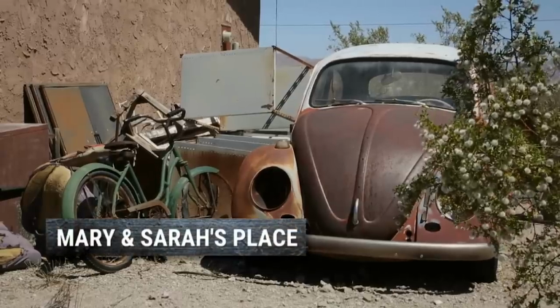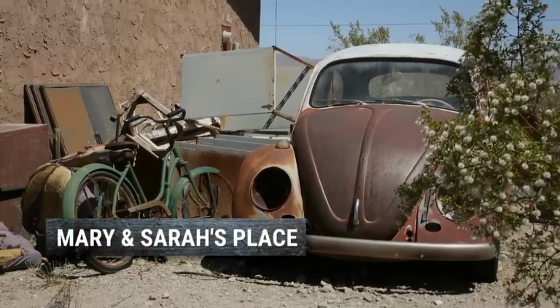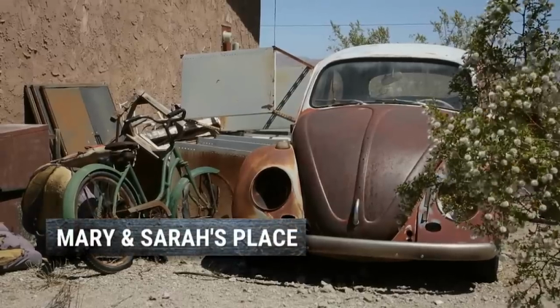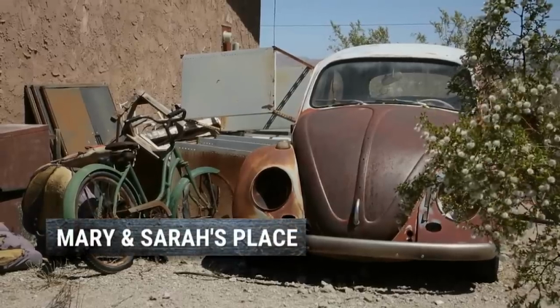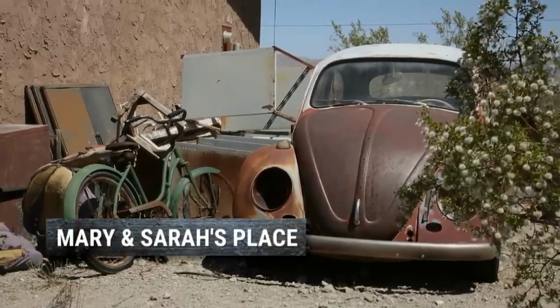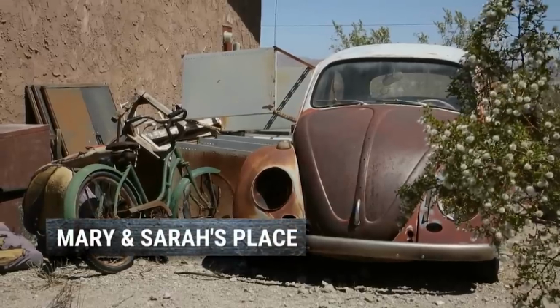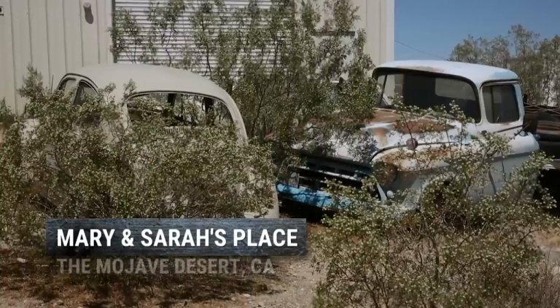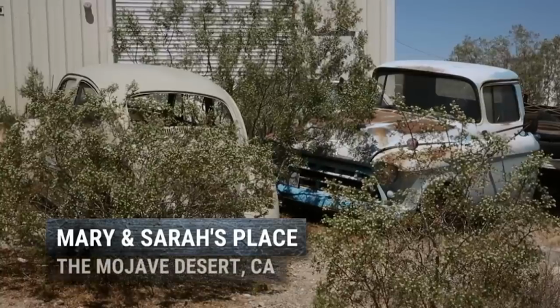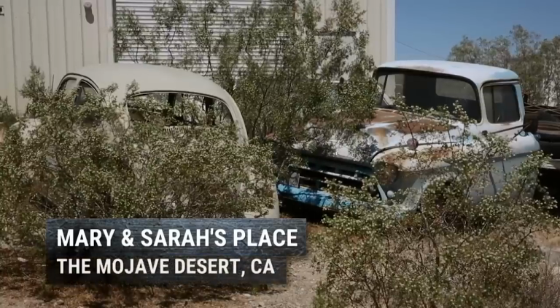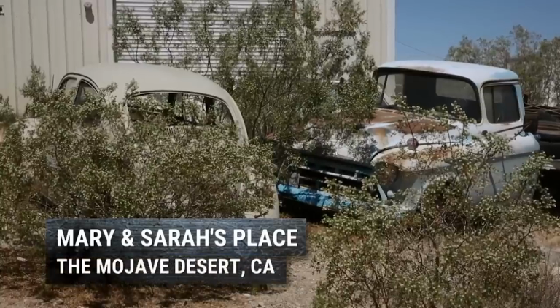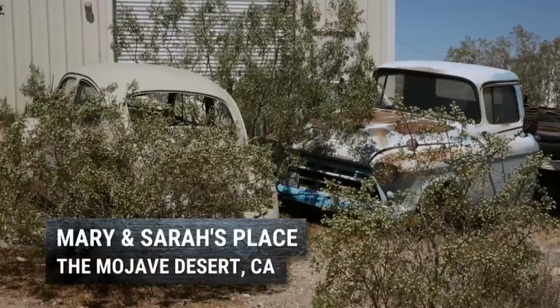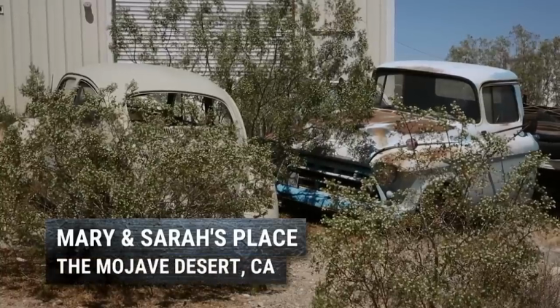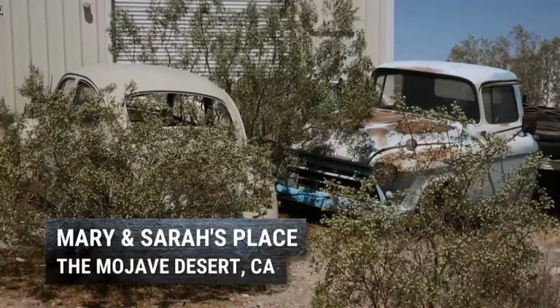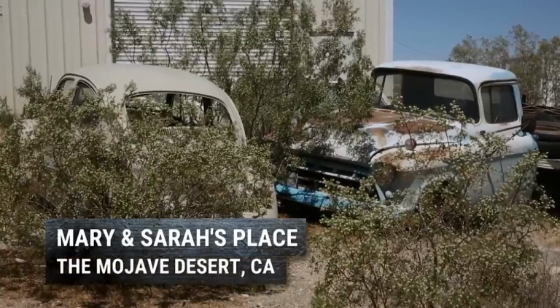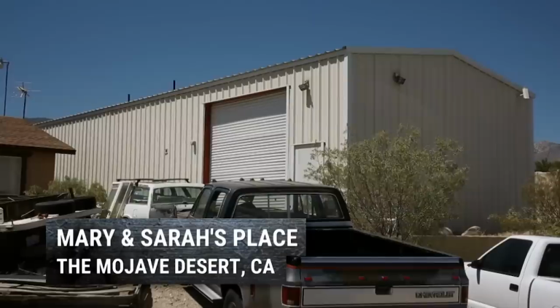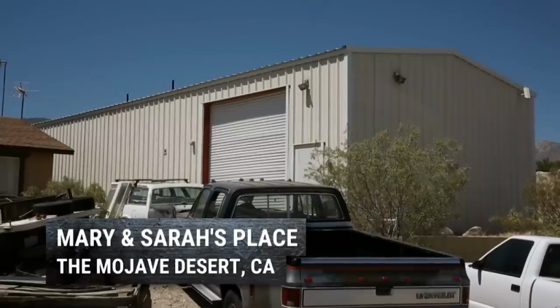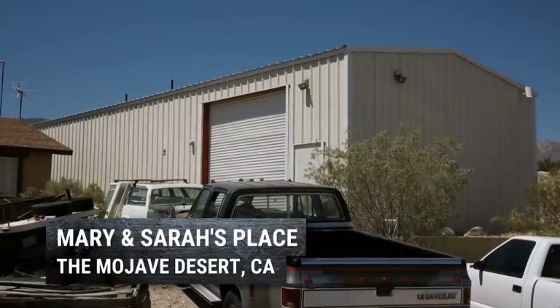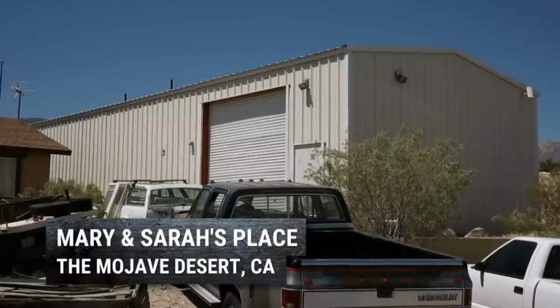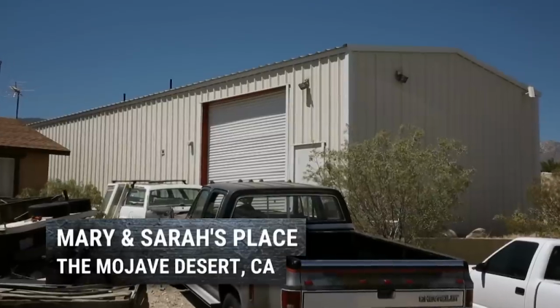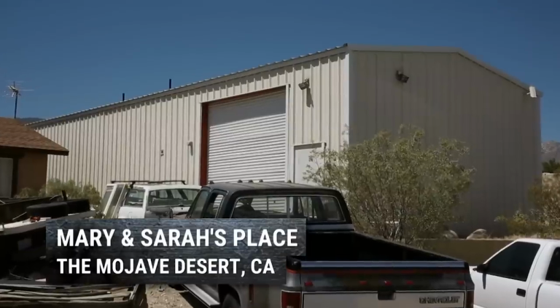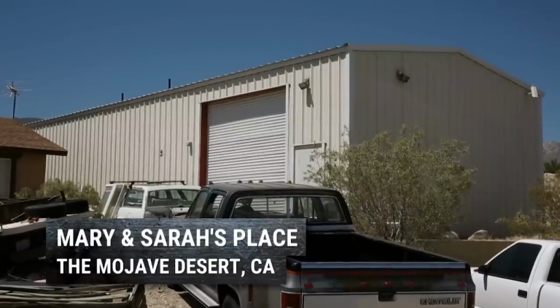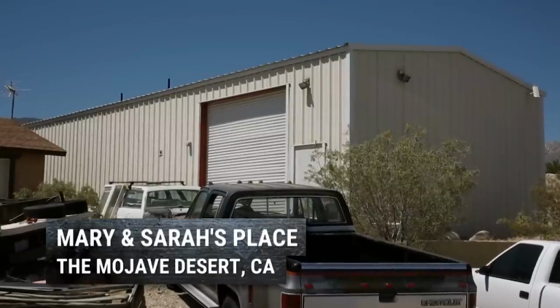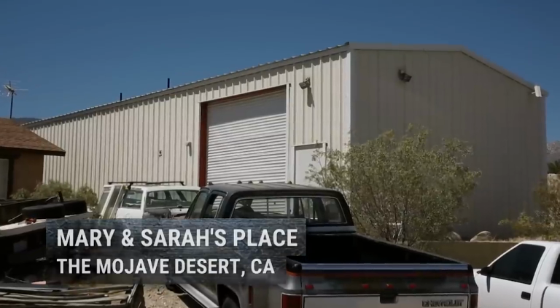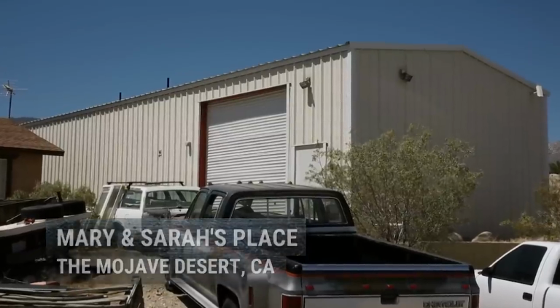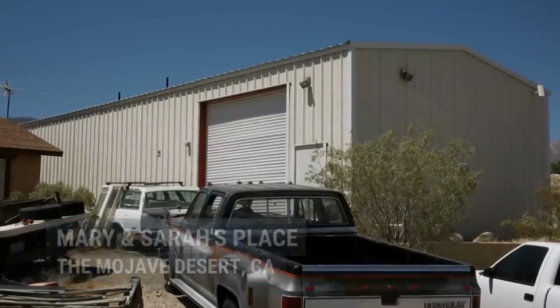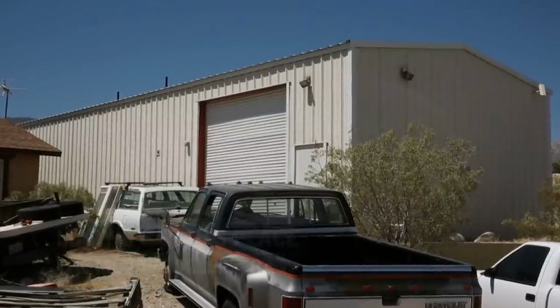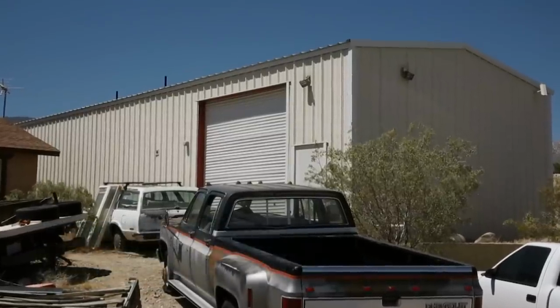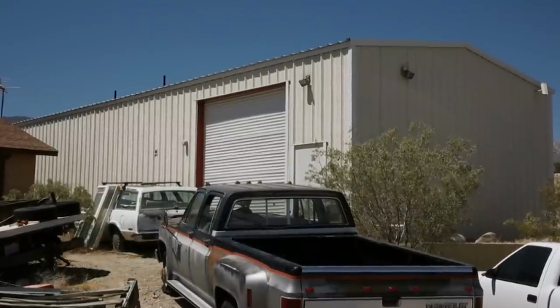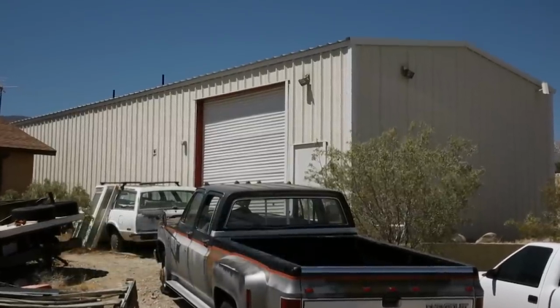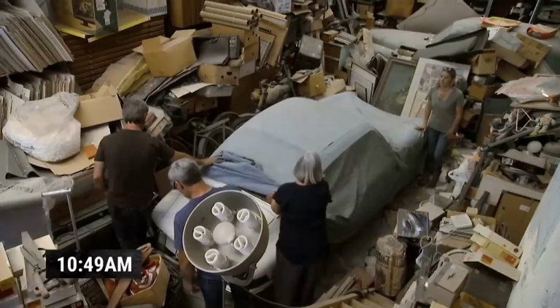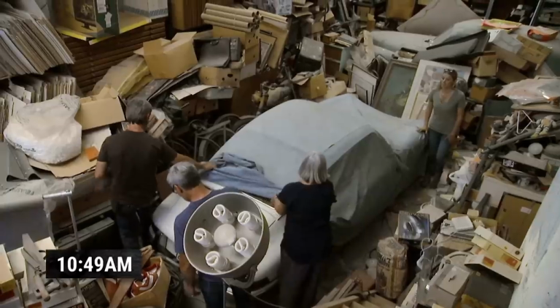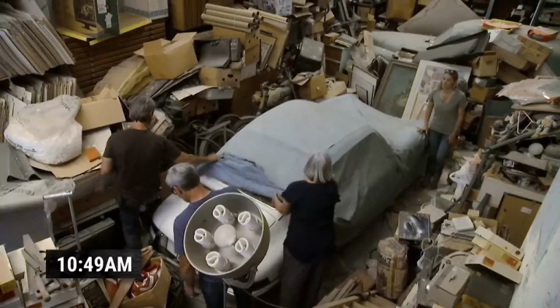I know you guys asked about the Porsche. It's a 912, 1966.